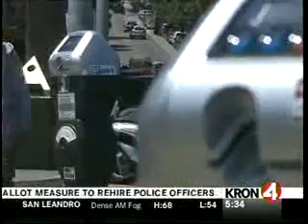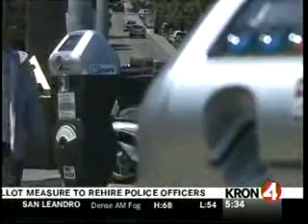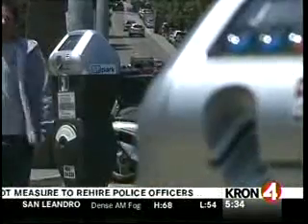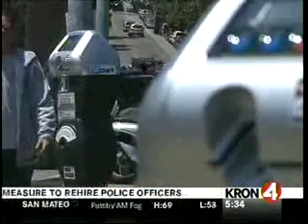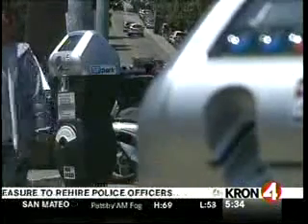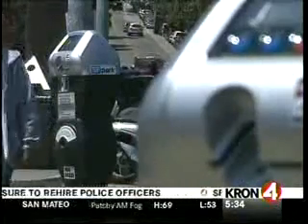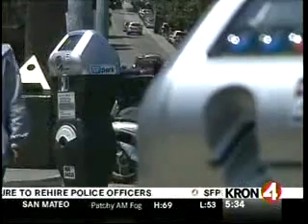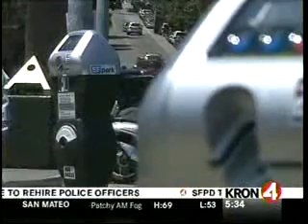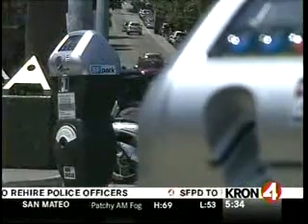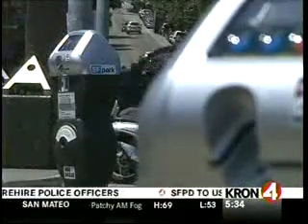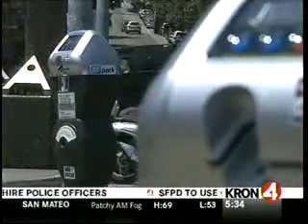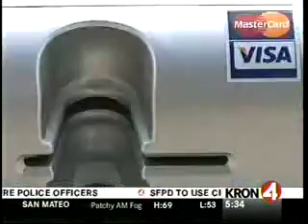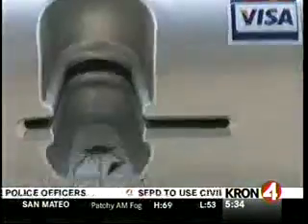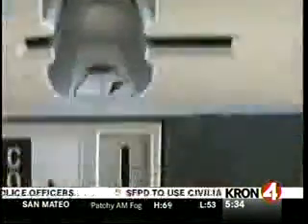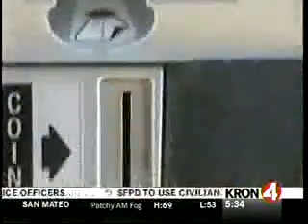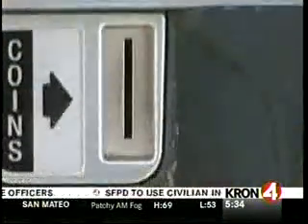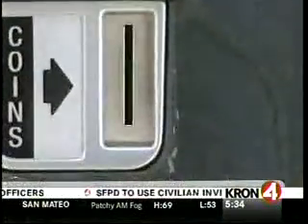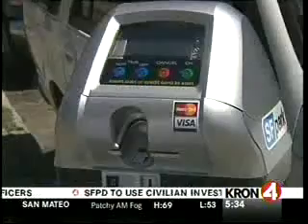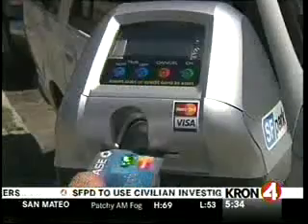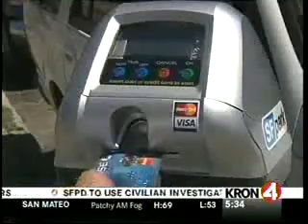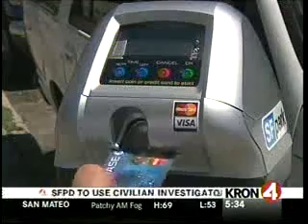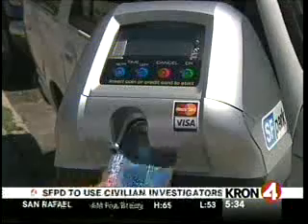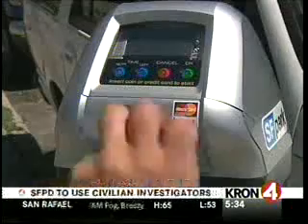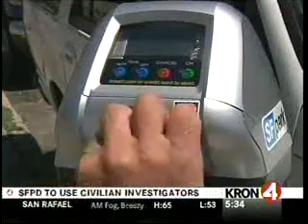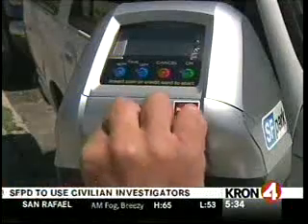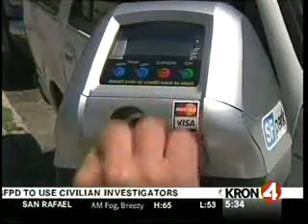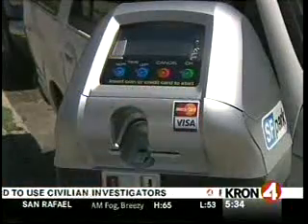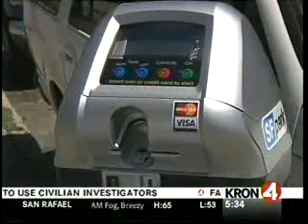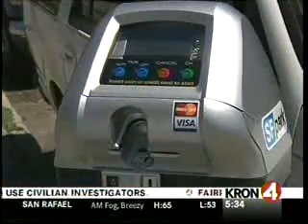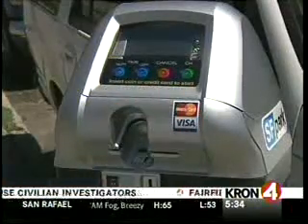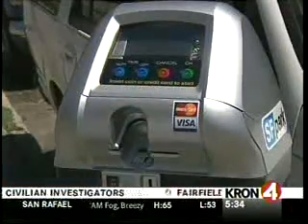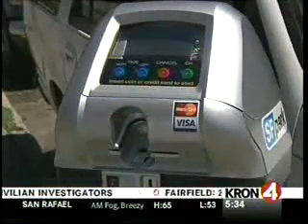The meters will make it easier for drivers to pay for parking by using either coins, a debit card, a credit card, or an SFMTA parking card.